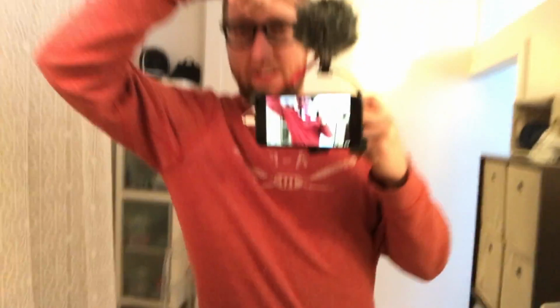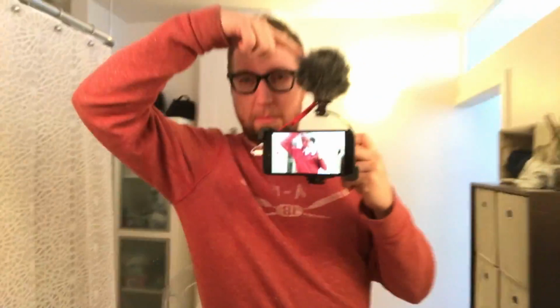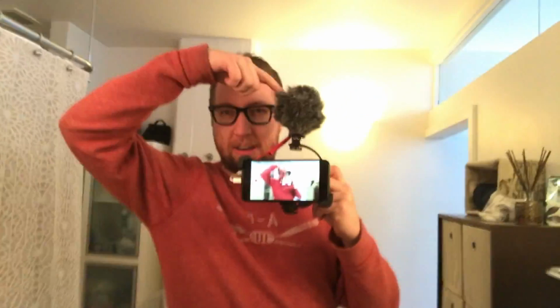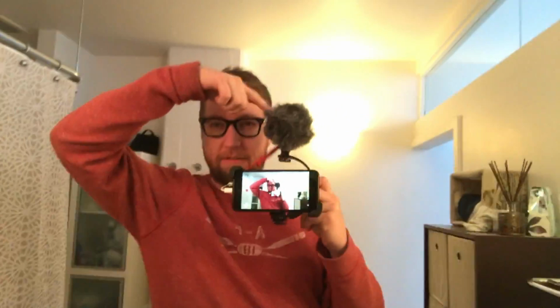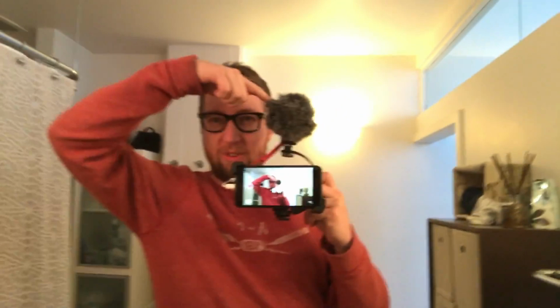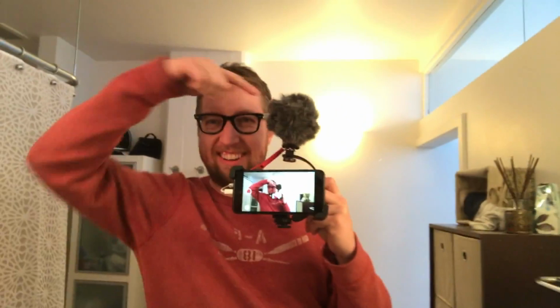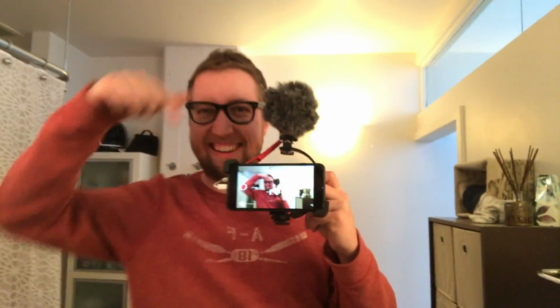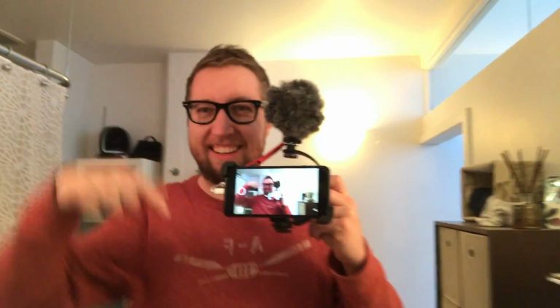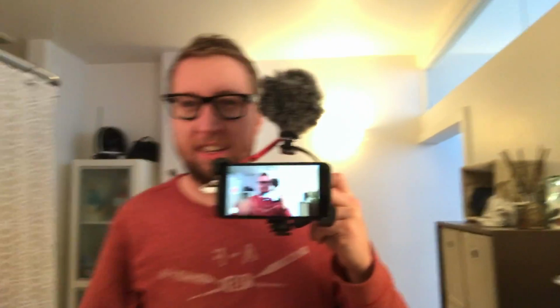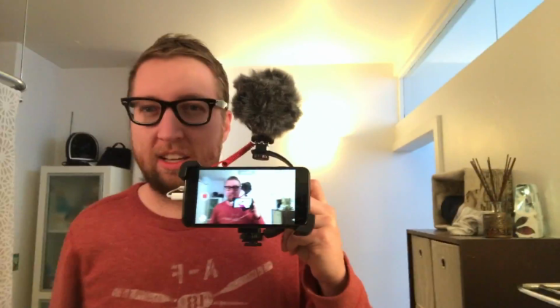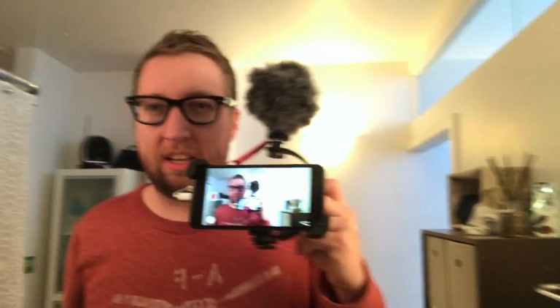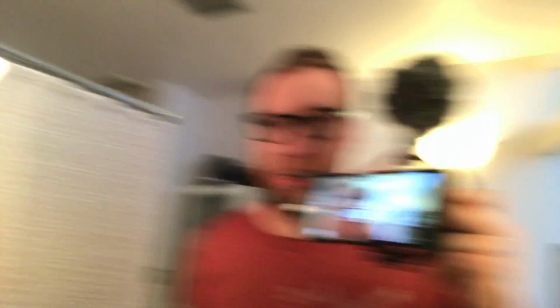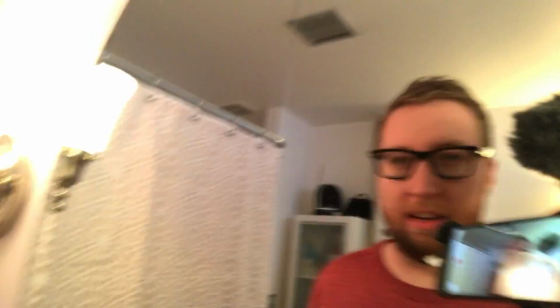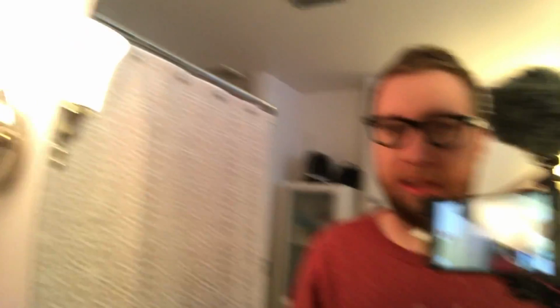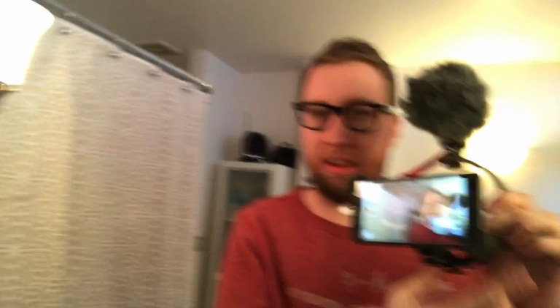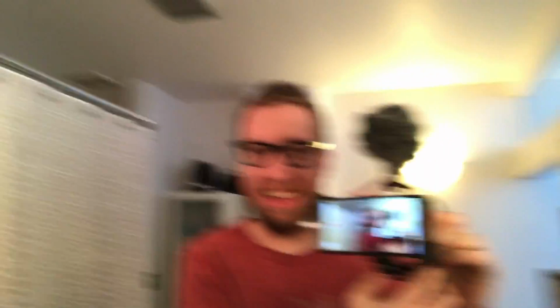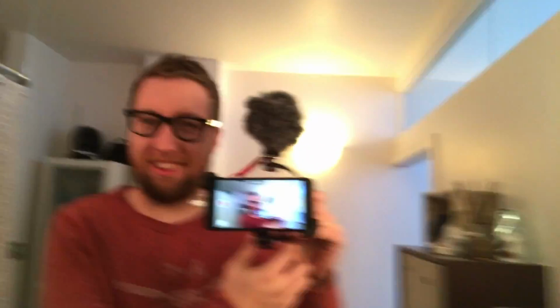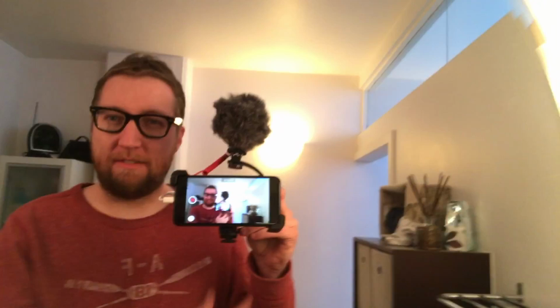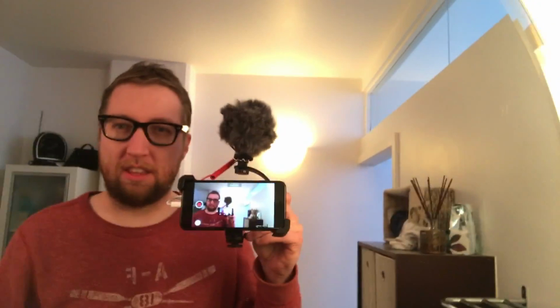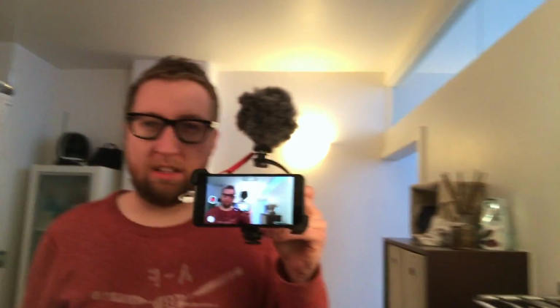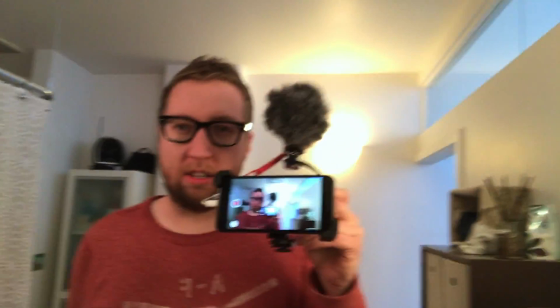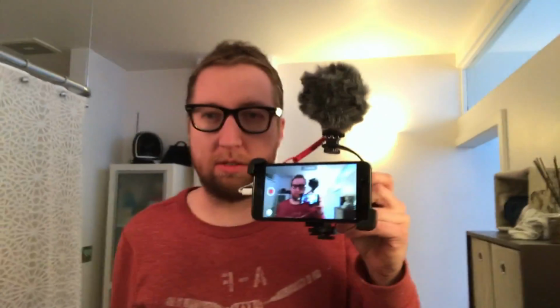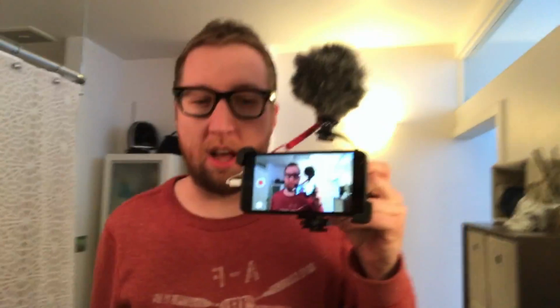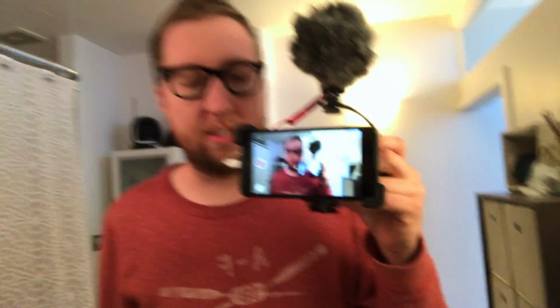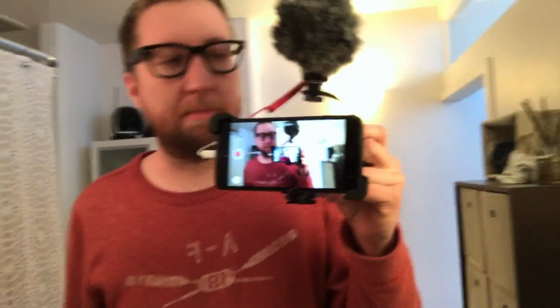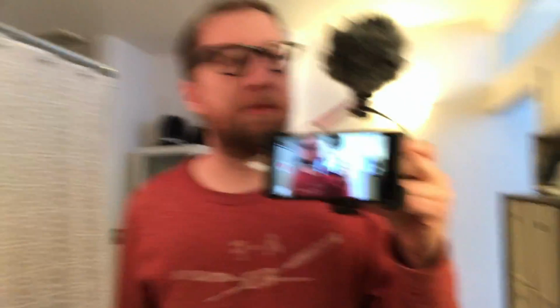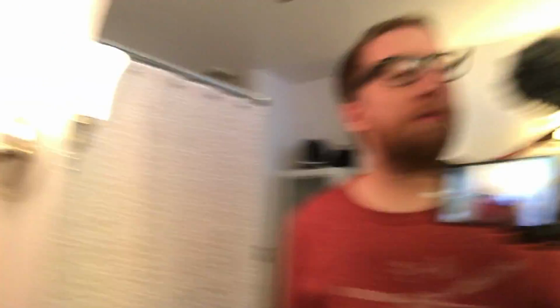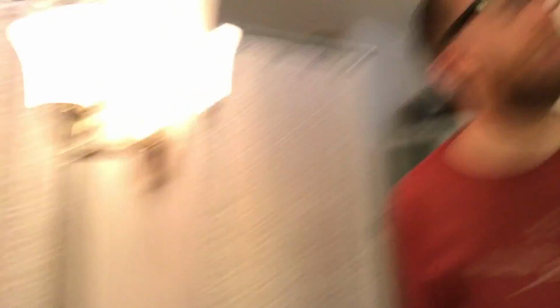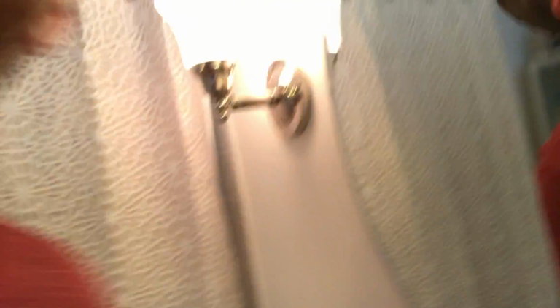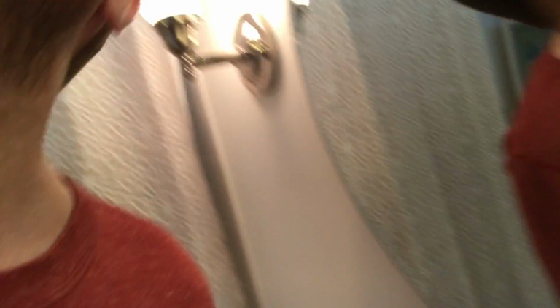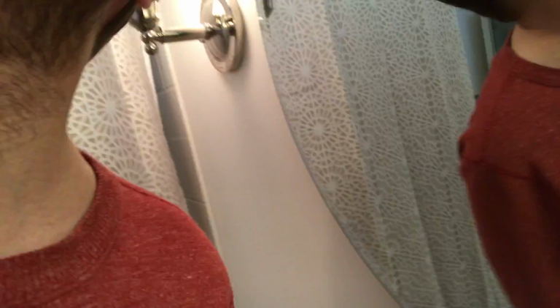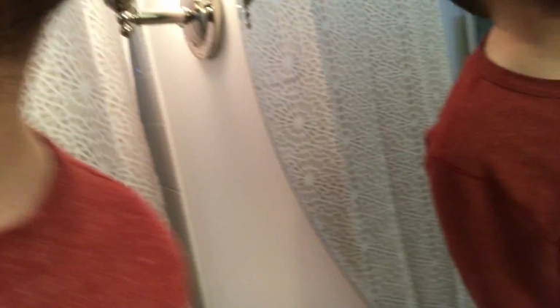Look at this microphone and the little handle and everything. Looks awesome. Hopefully this sounds better.